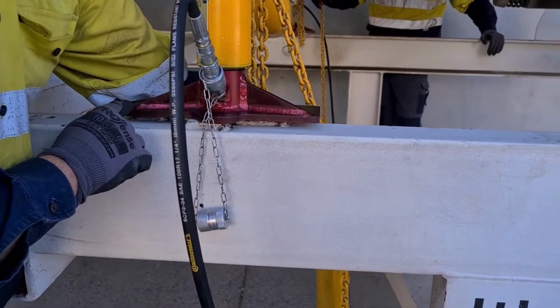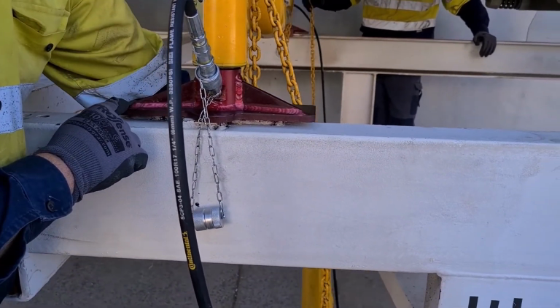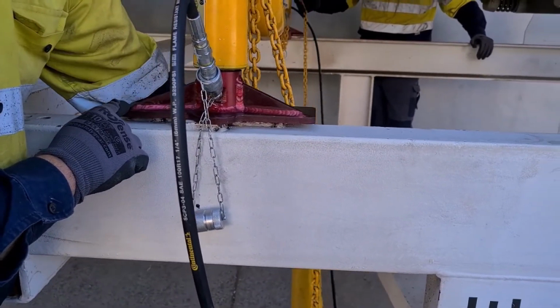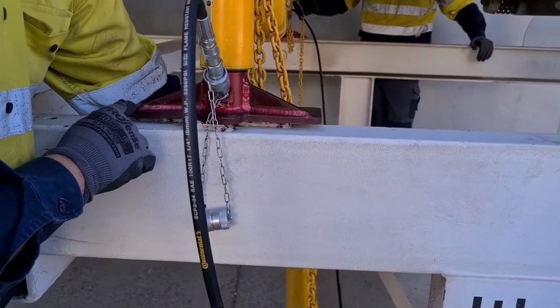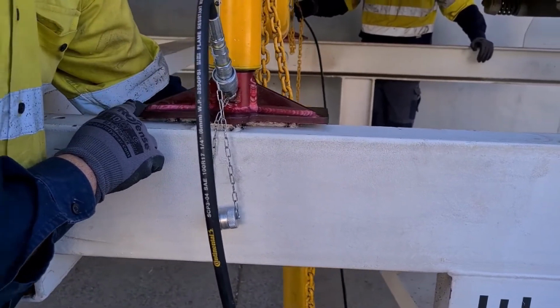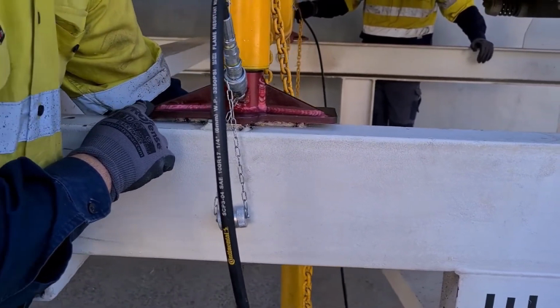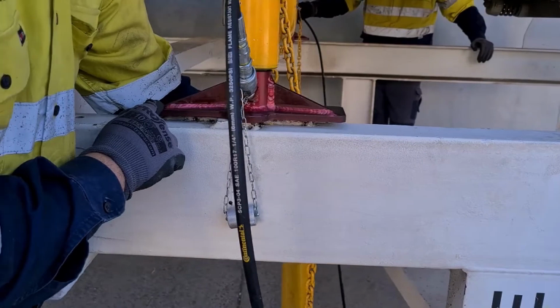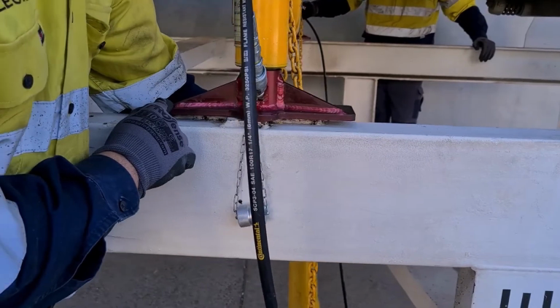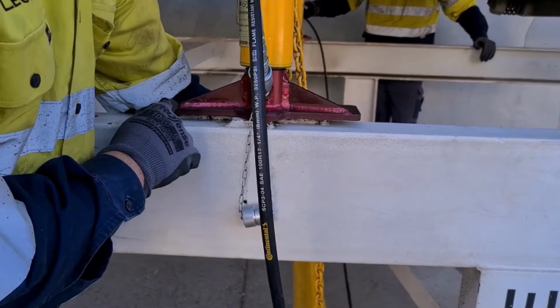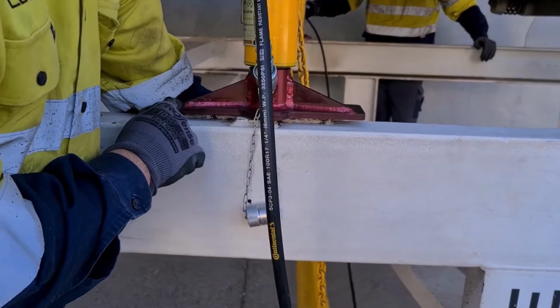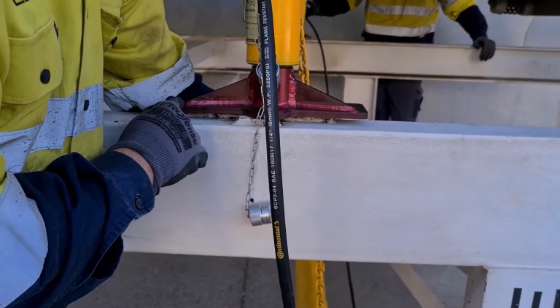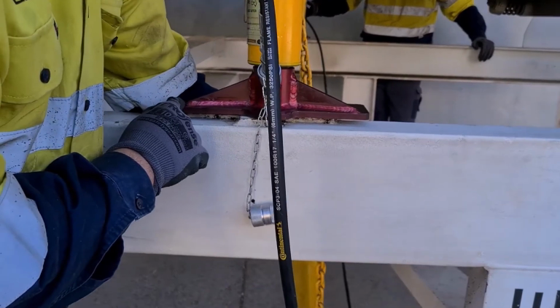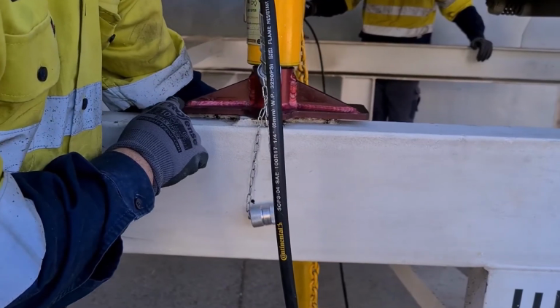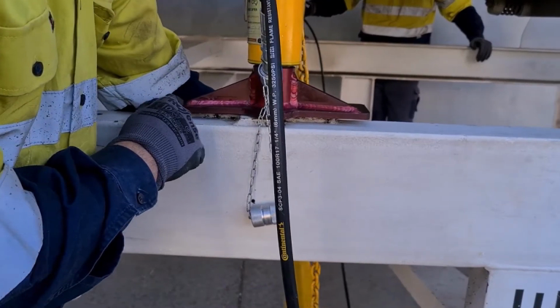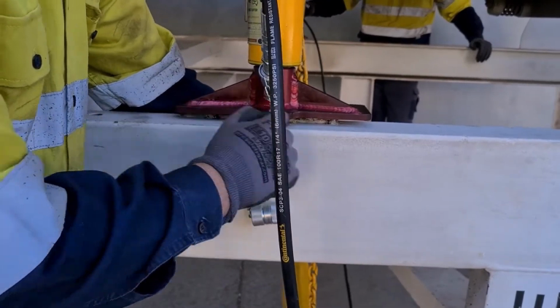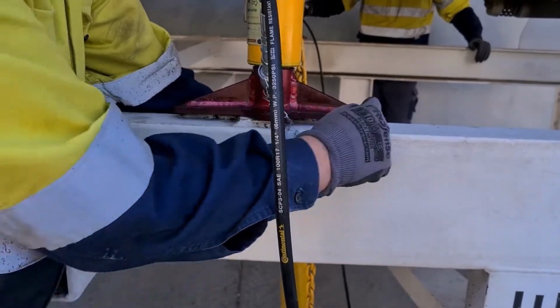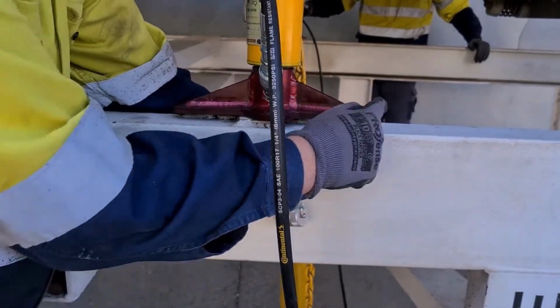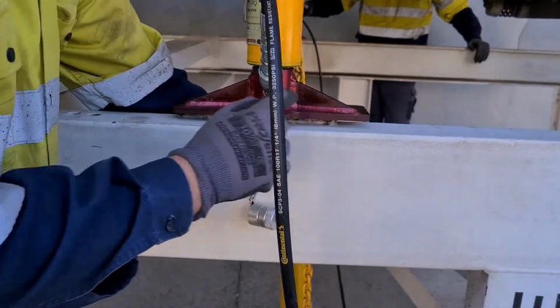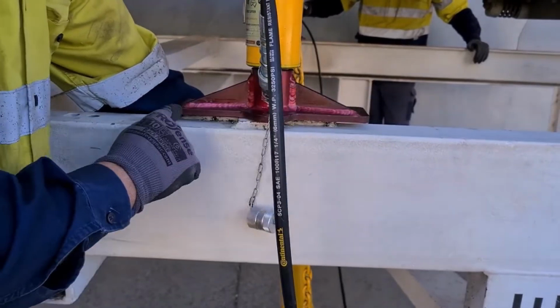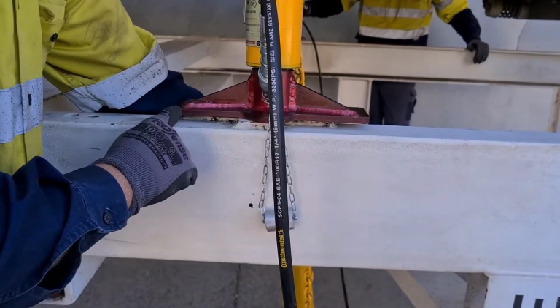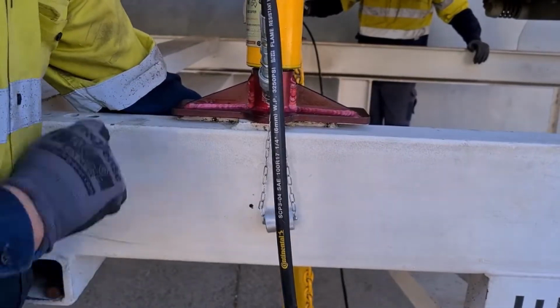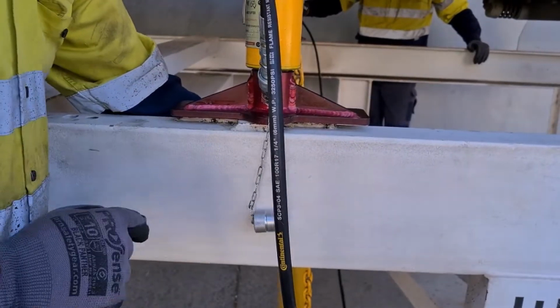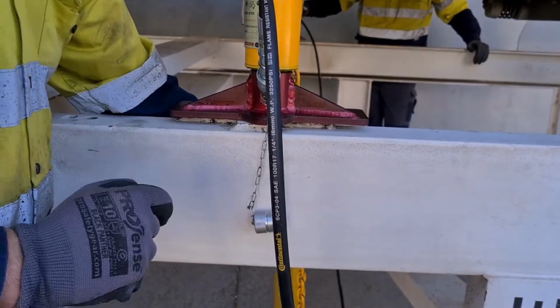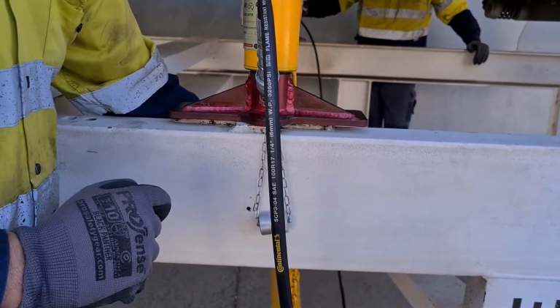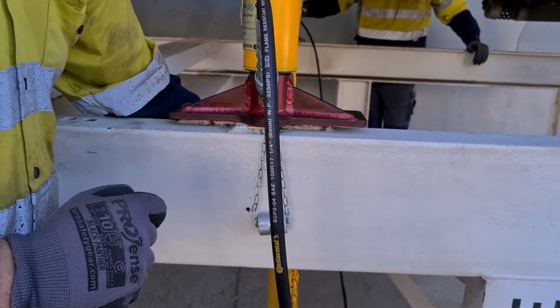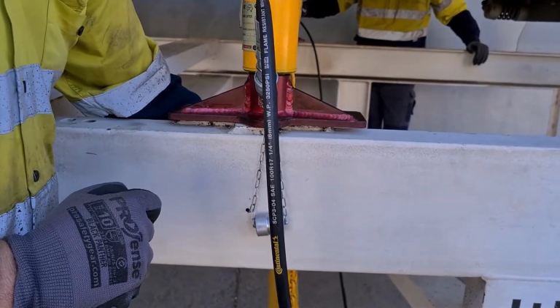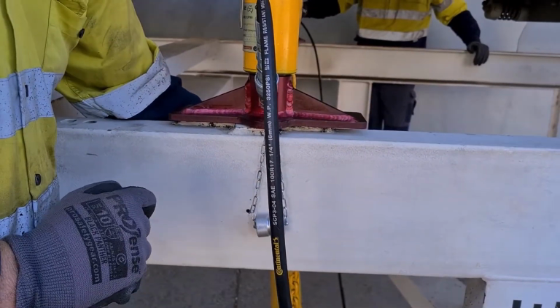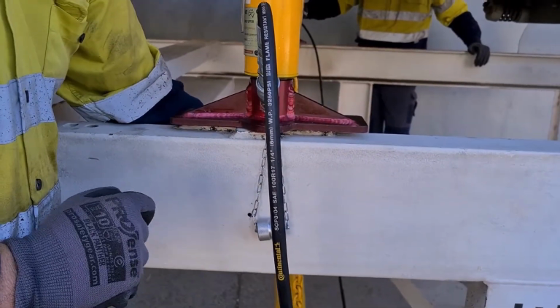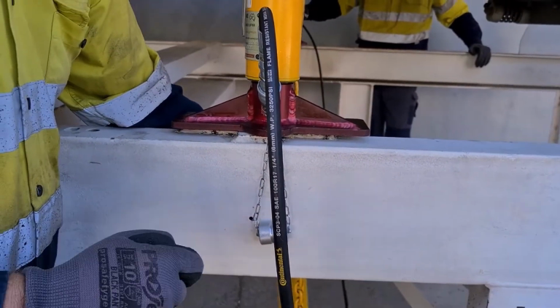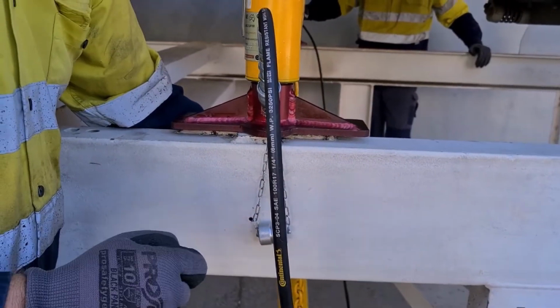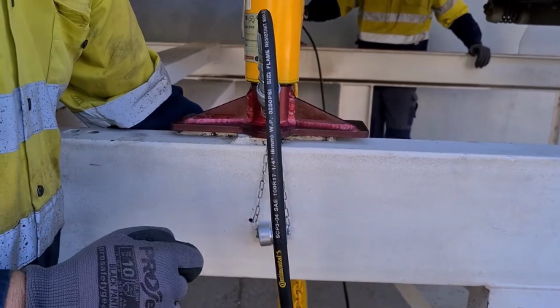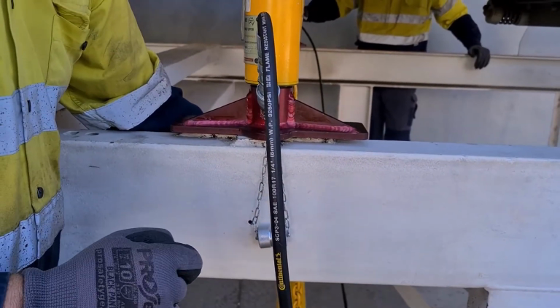If we keep the chain inside of the fulcrum of the foot — within the width of the foot — we have no chance of pulling the belt lifter over.